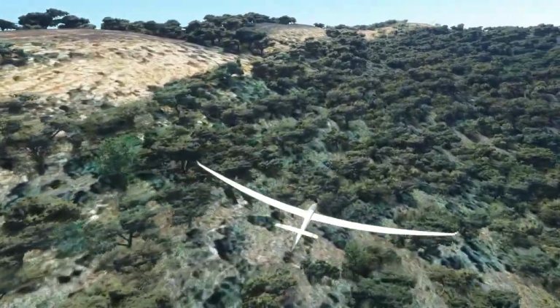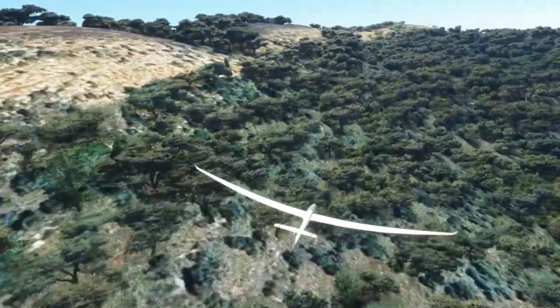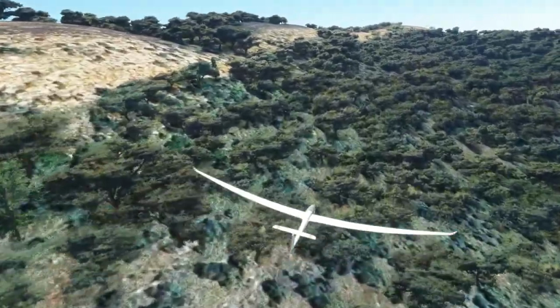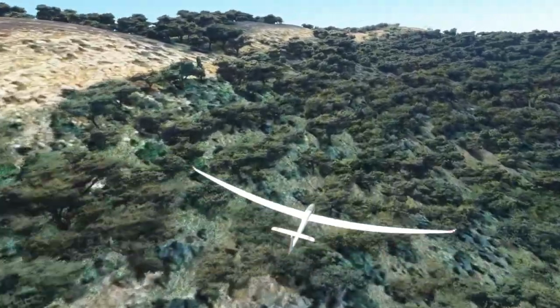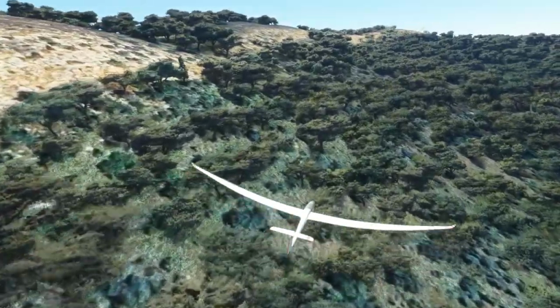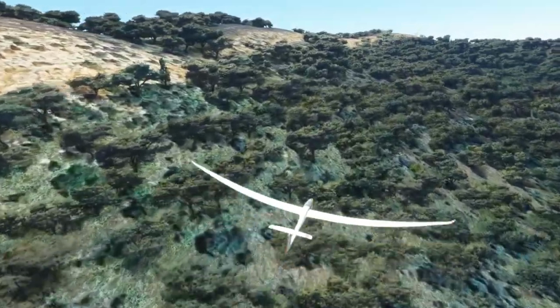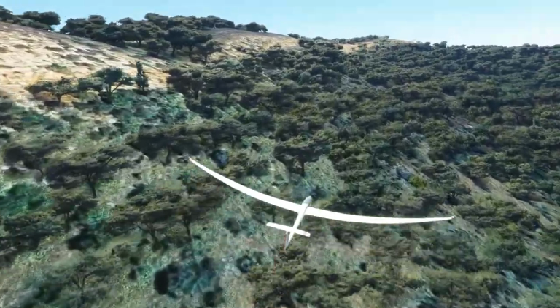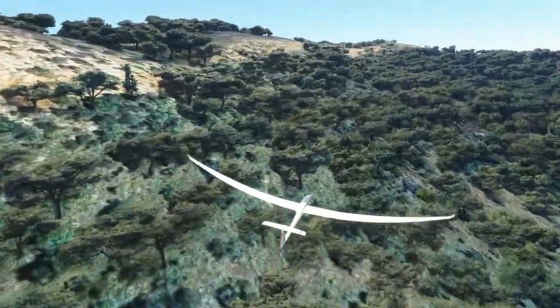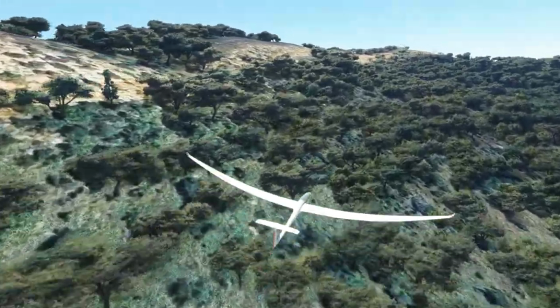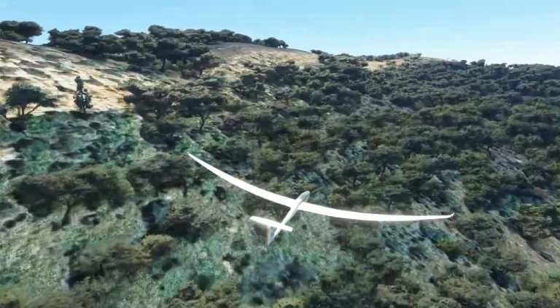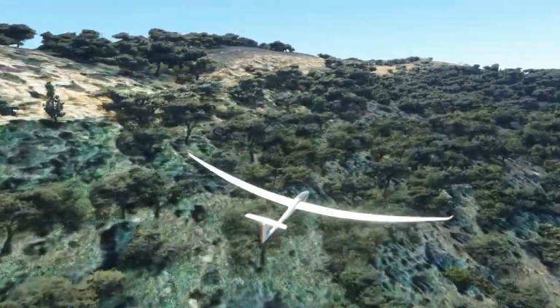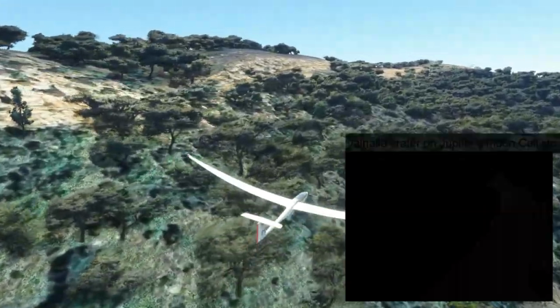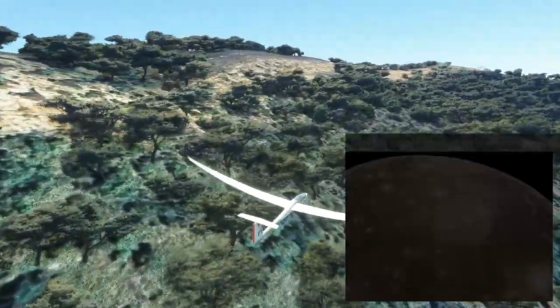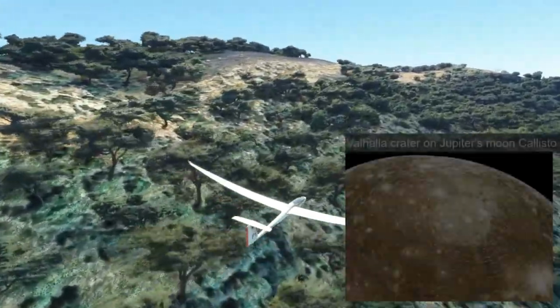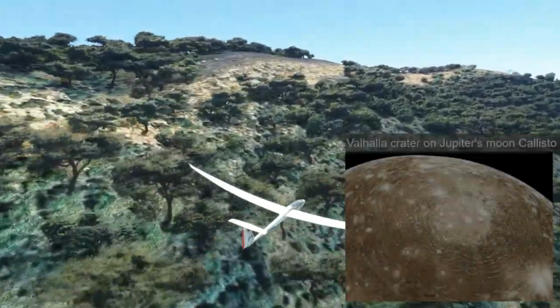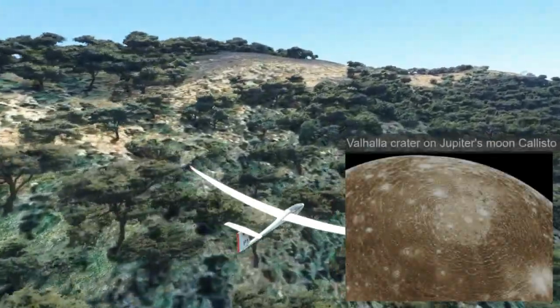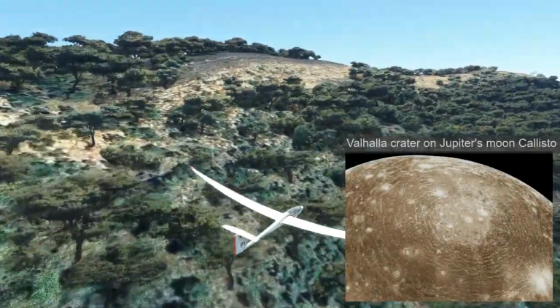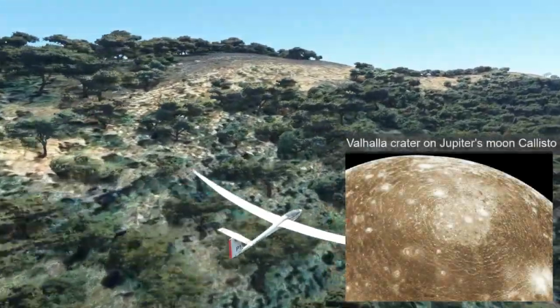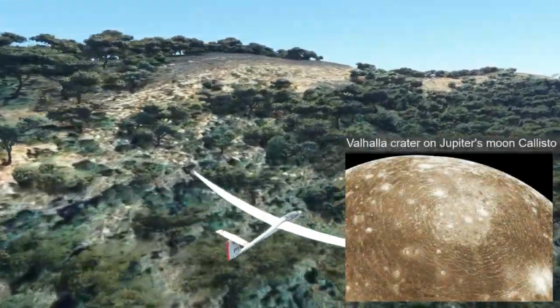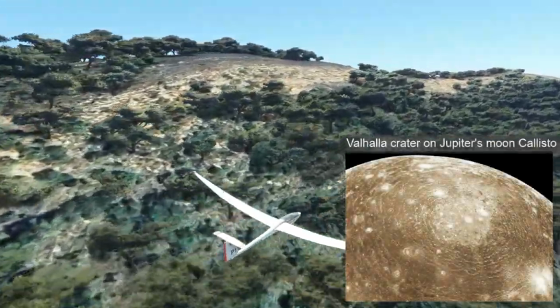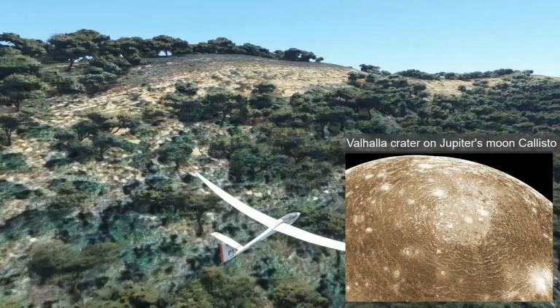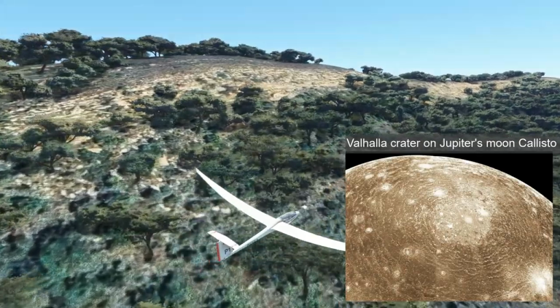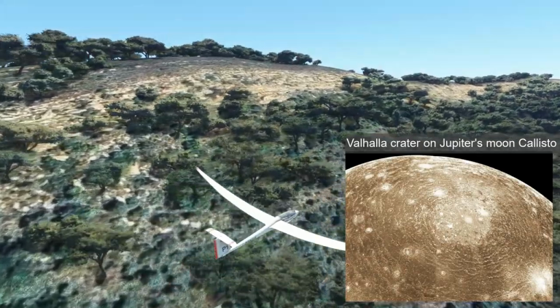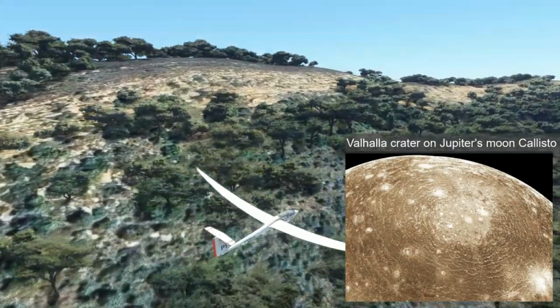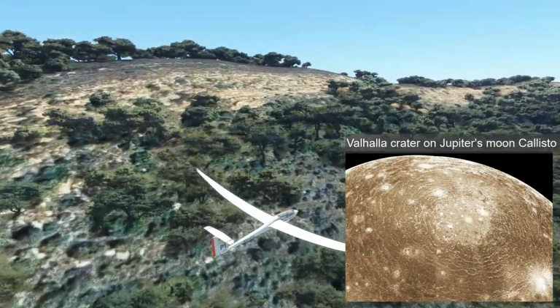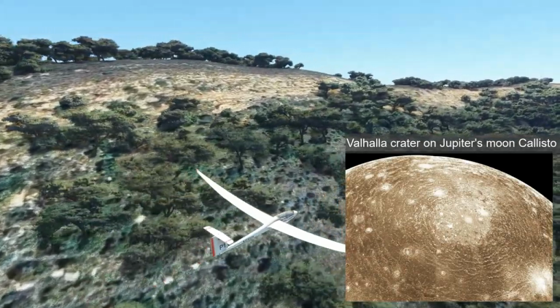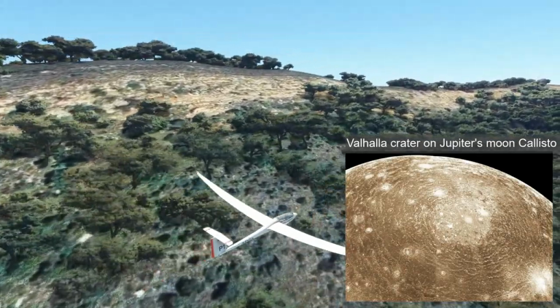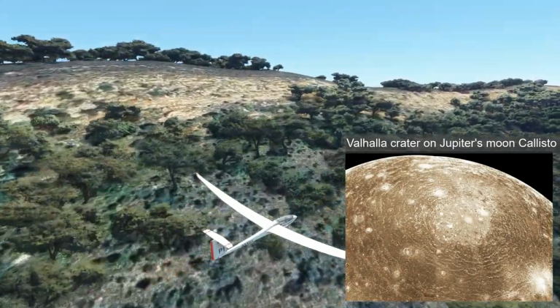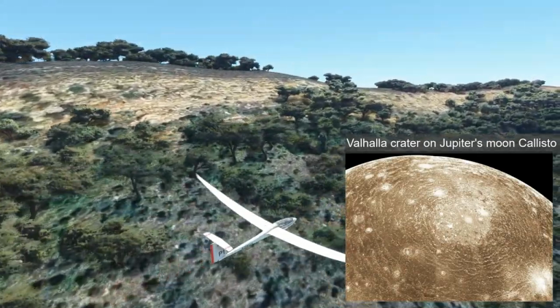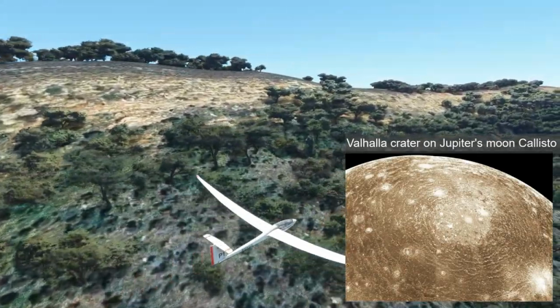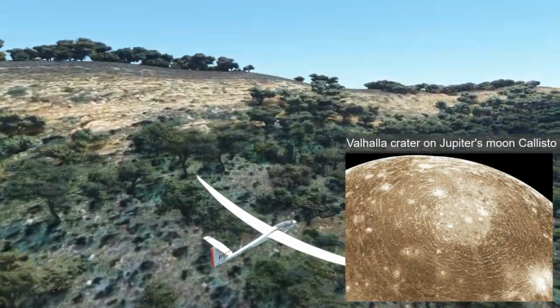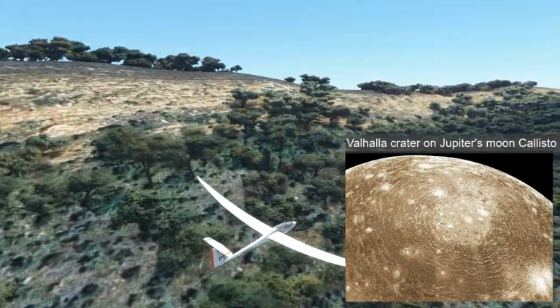The best known example of a multiple ring impact structure is the Valhalla Crater on Jupiter's moon Callisto.